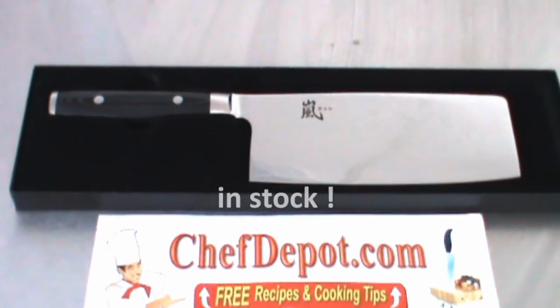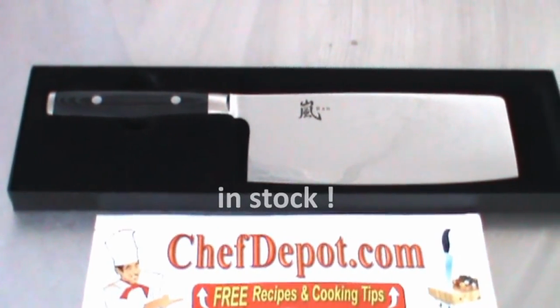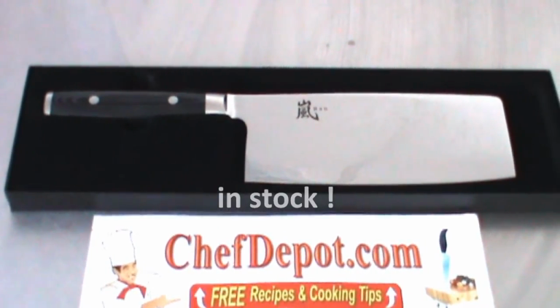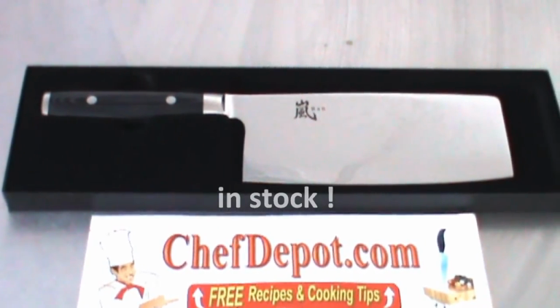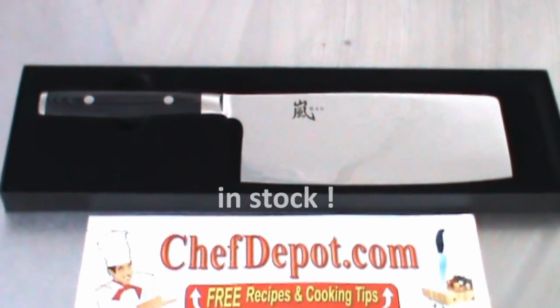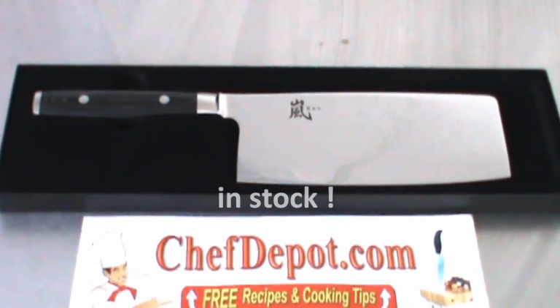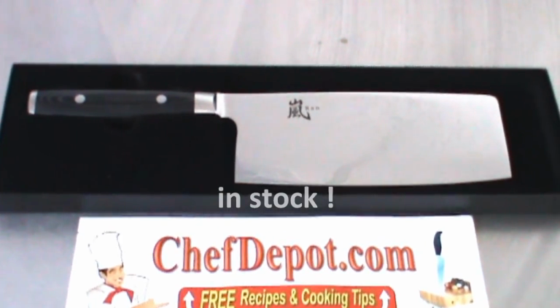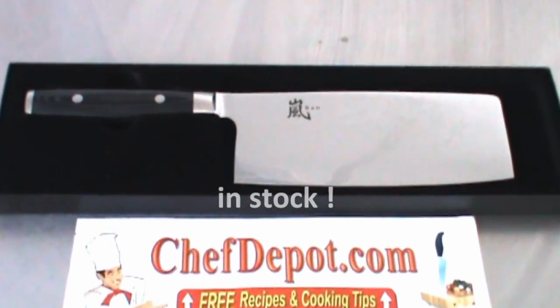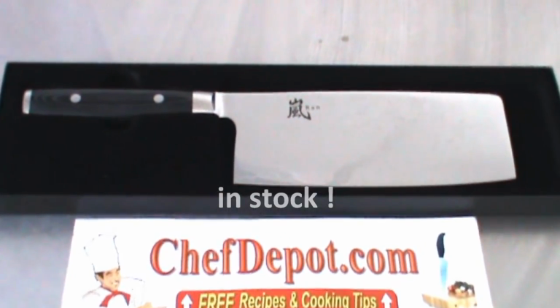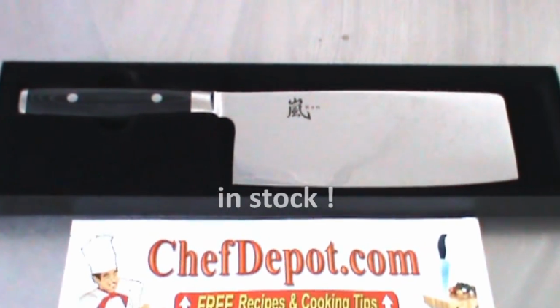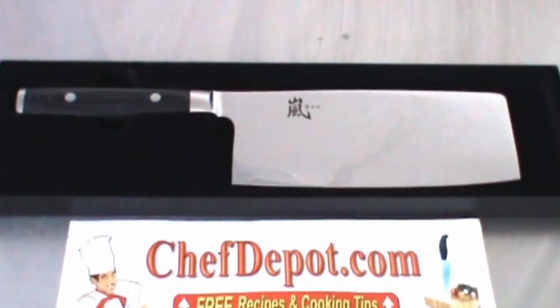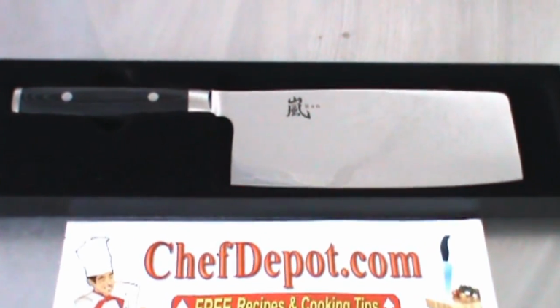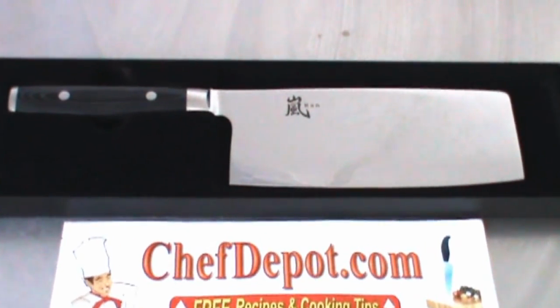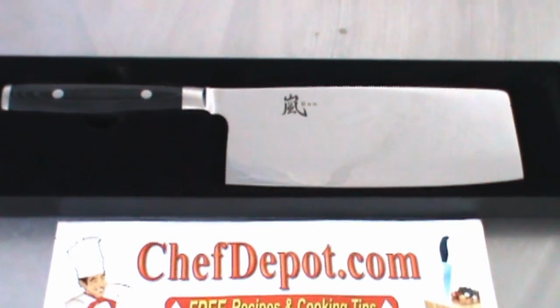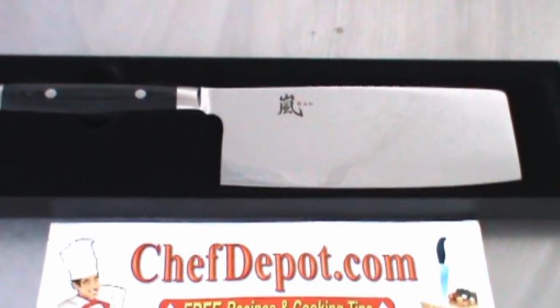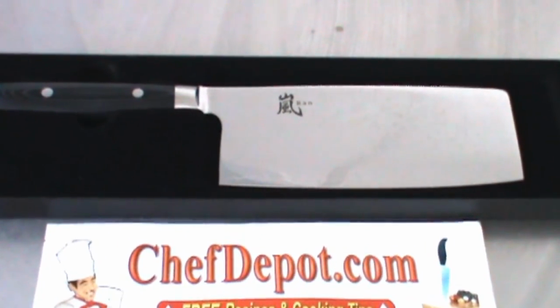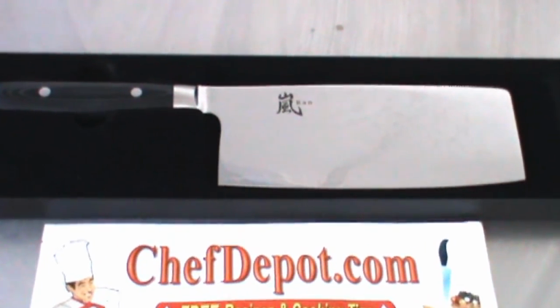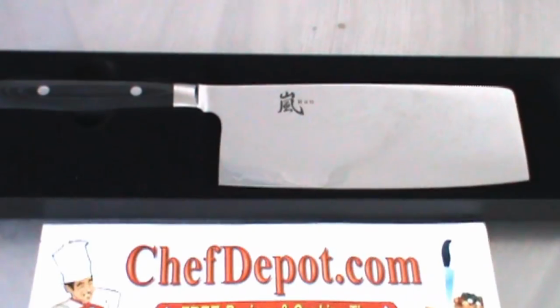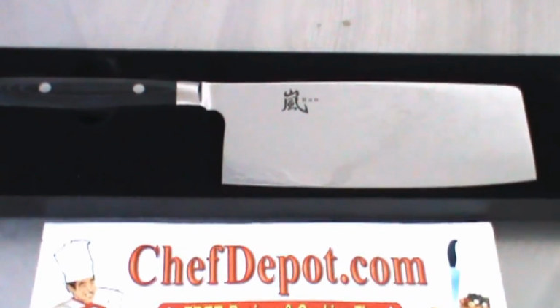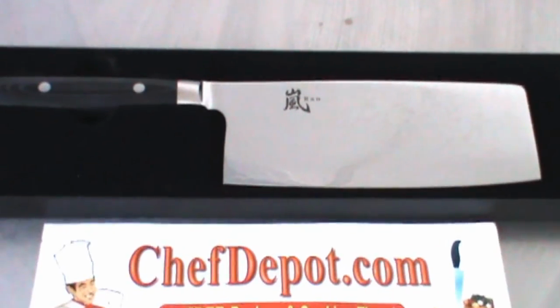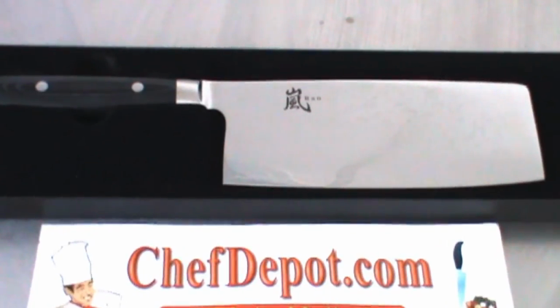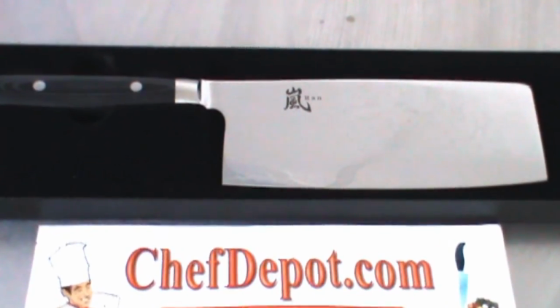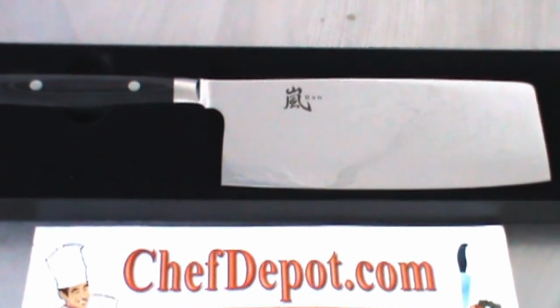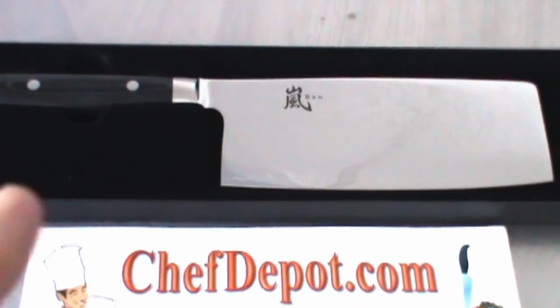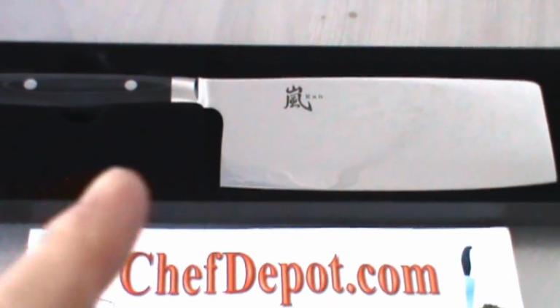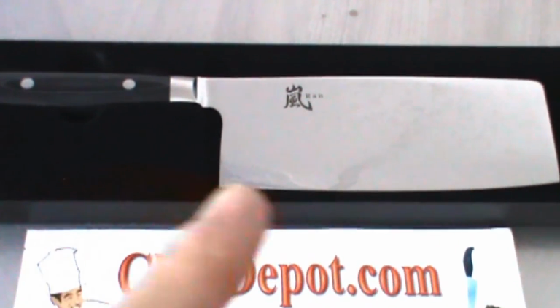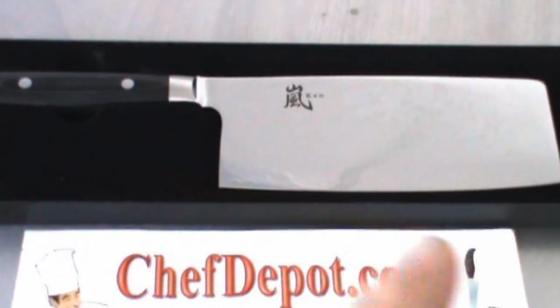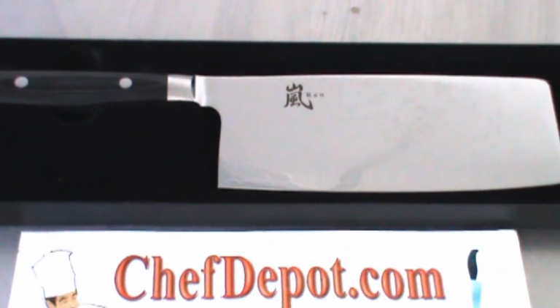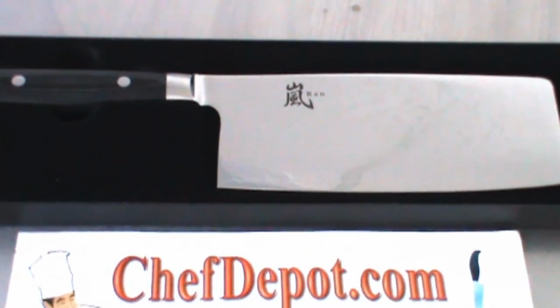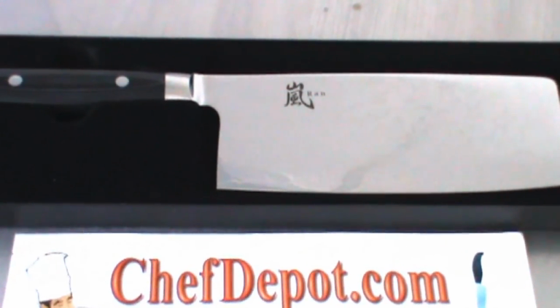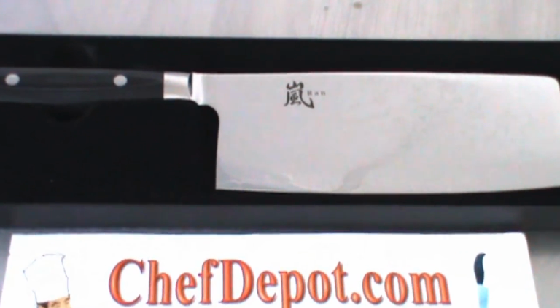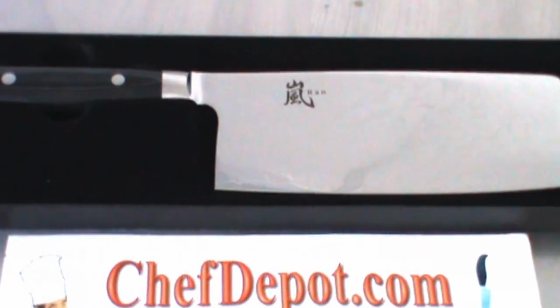Thanks for watching. Everything's in stock at your sponsor chefdepot.com. Have a great day!